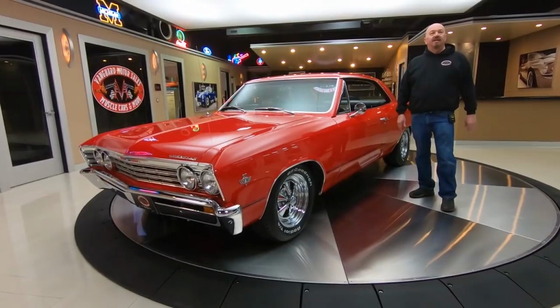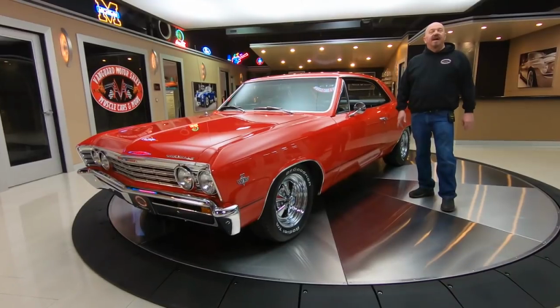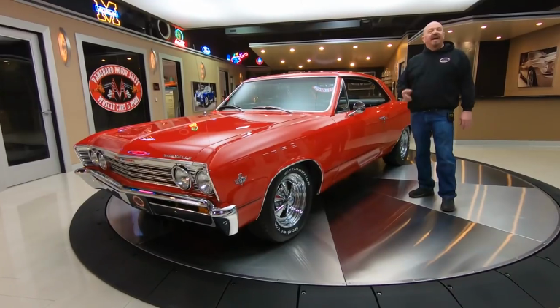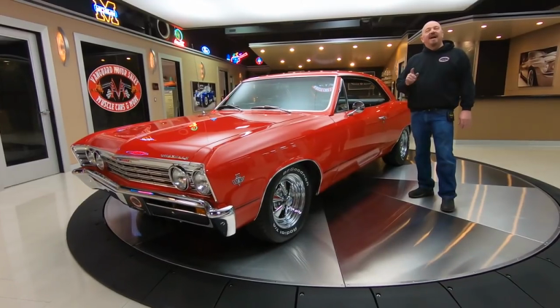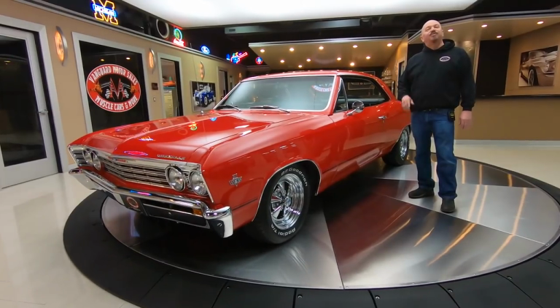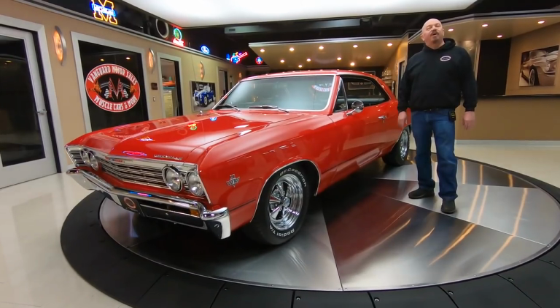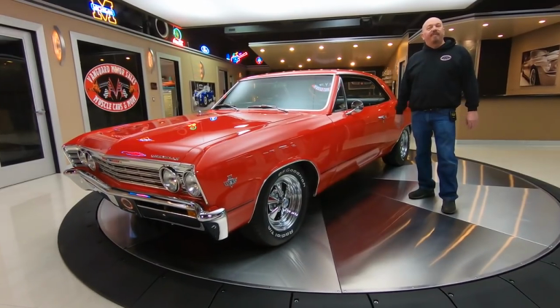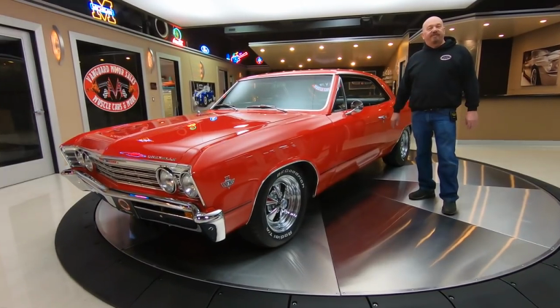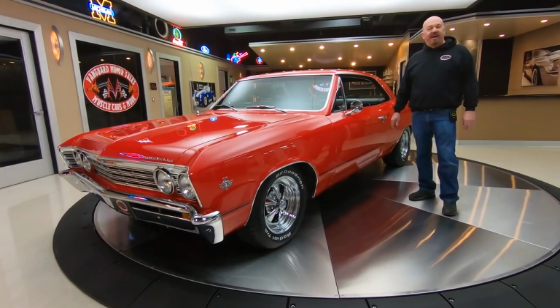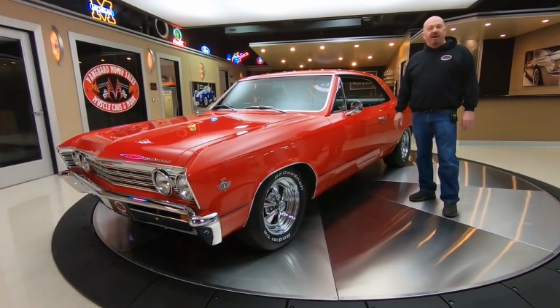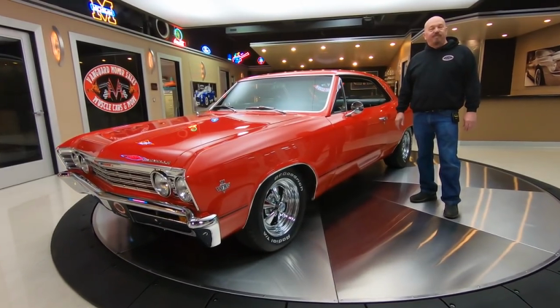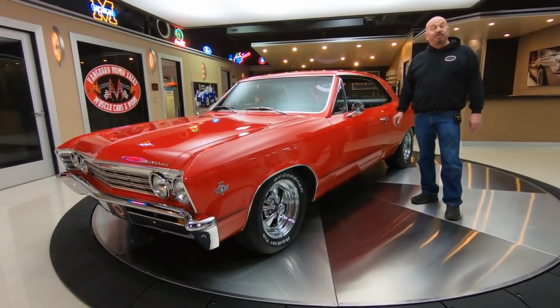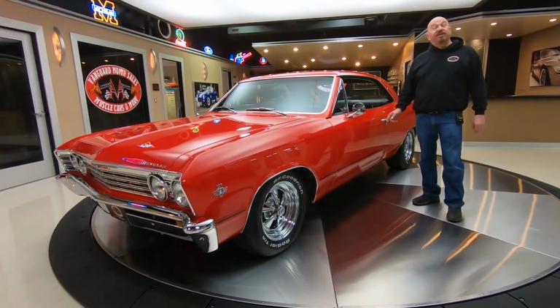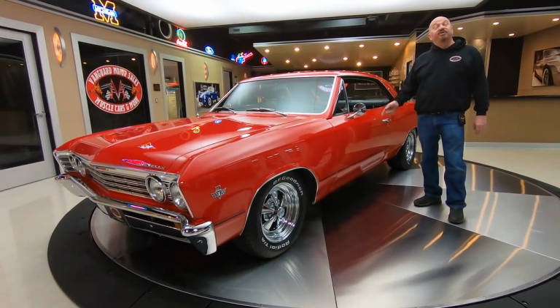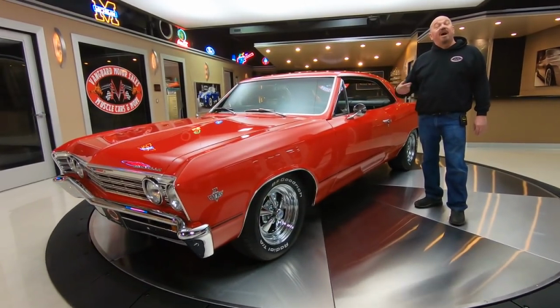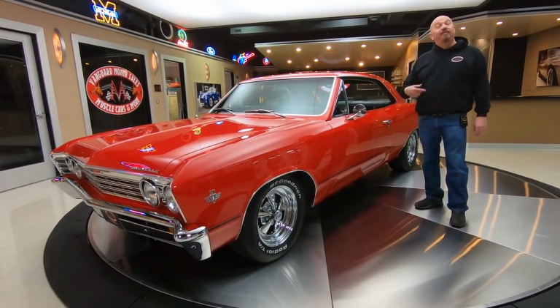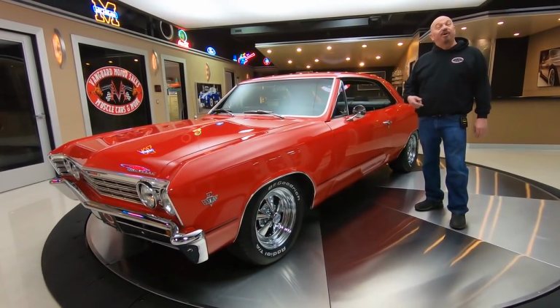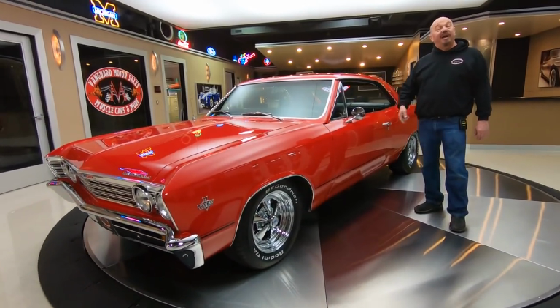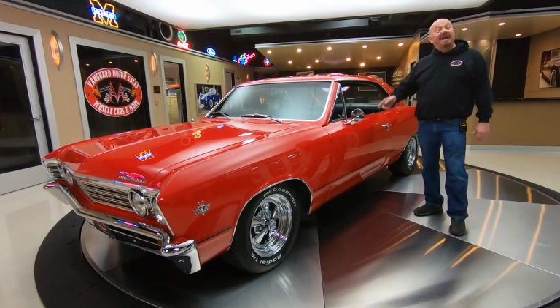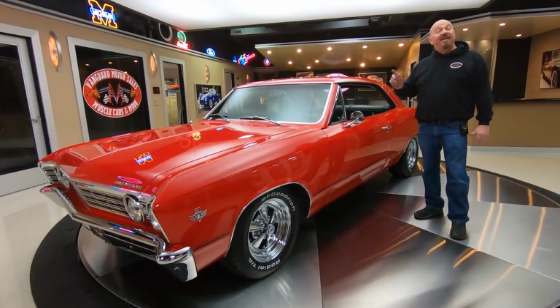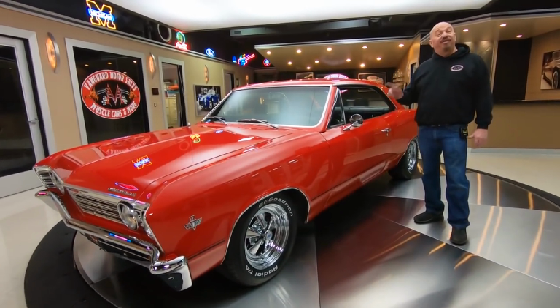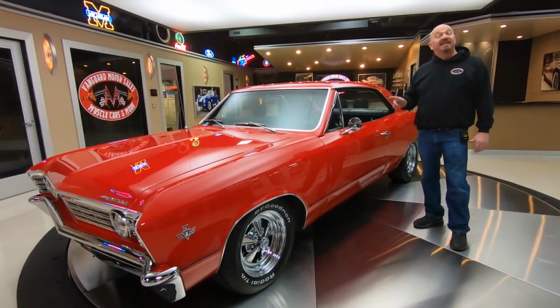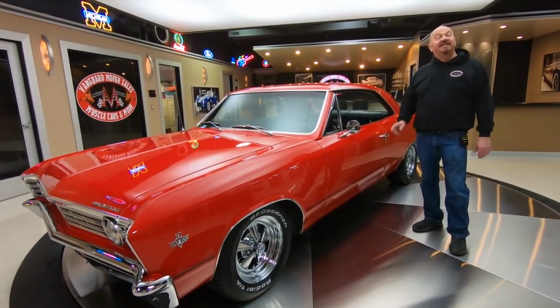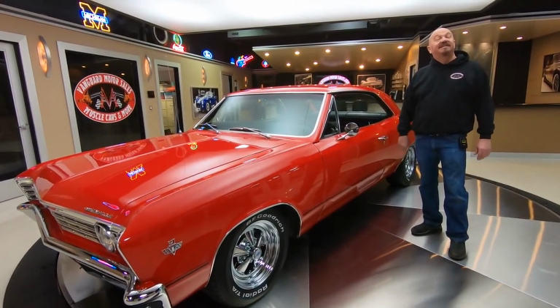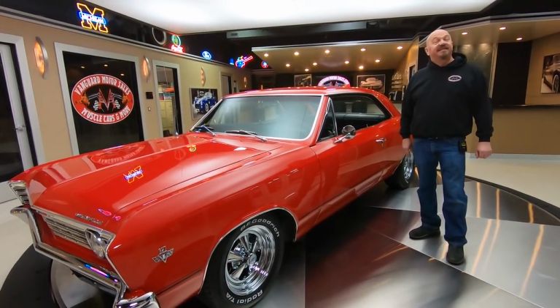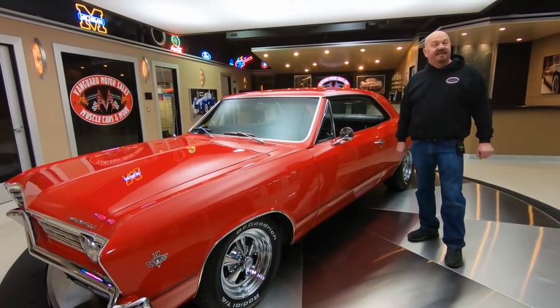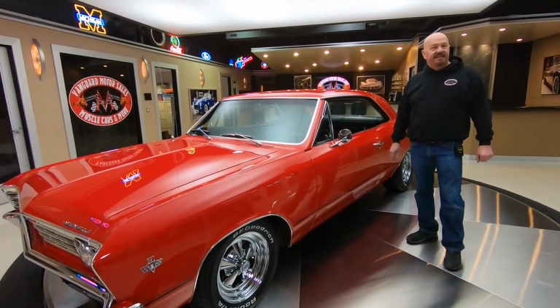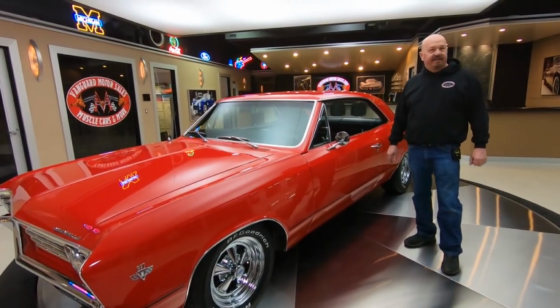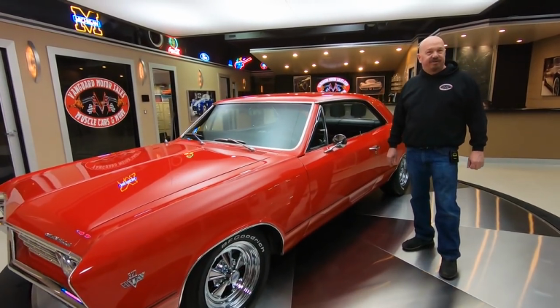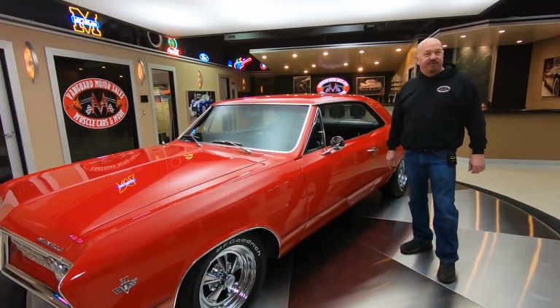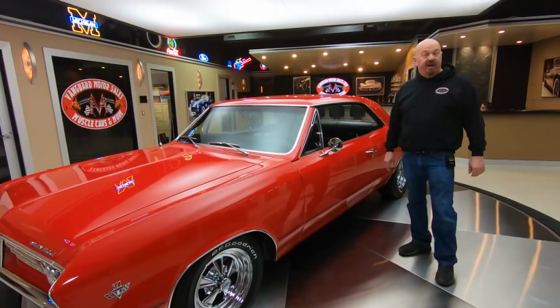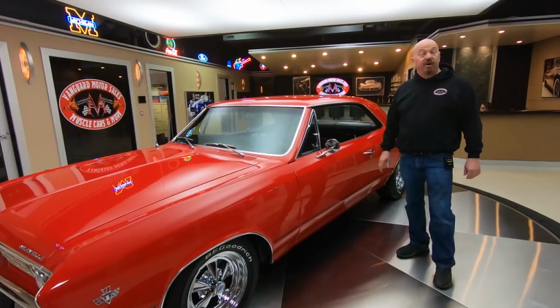Hey guys, welcome back to Vanguard Motor Sales. I'm Greg and this is the 67 Chevelle.